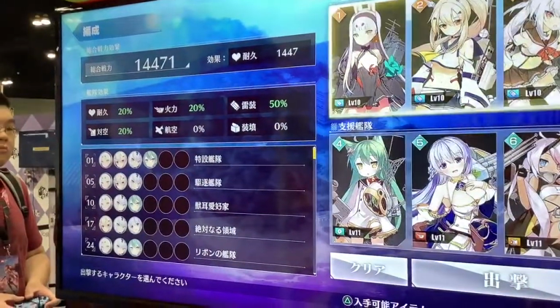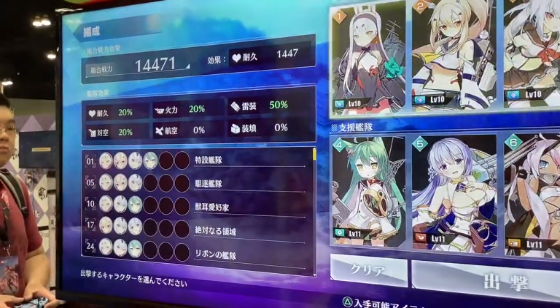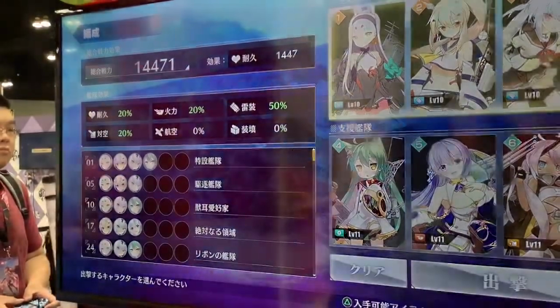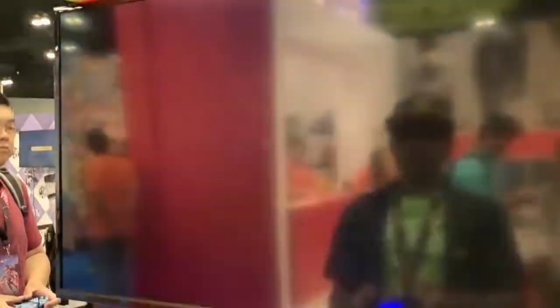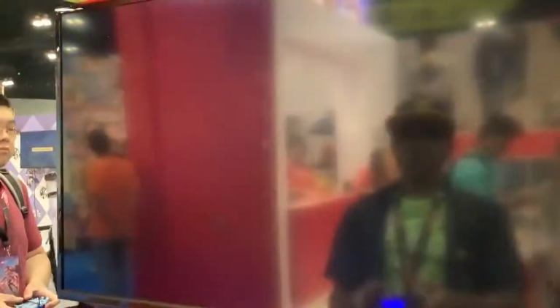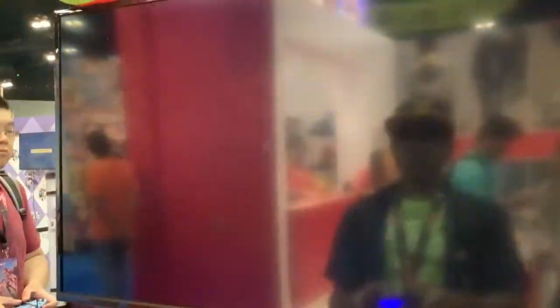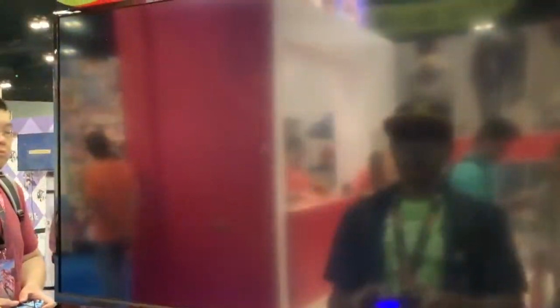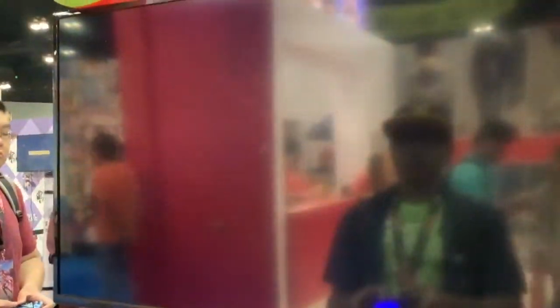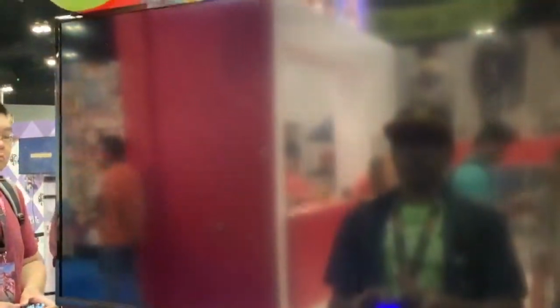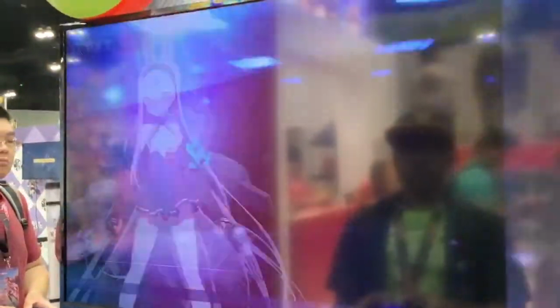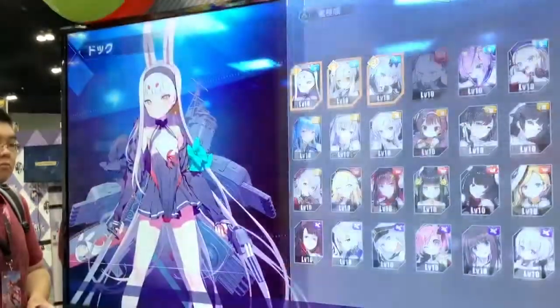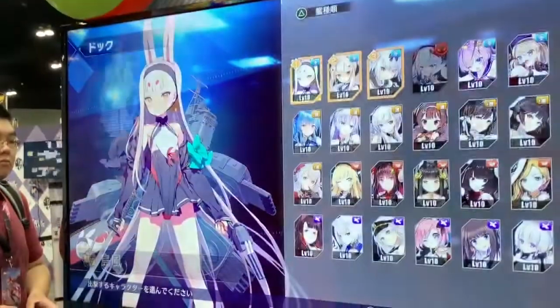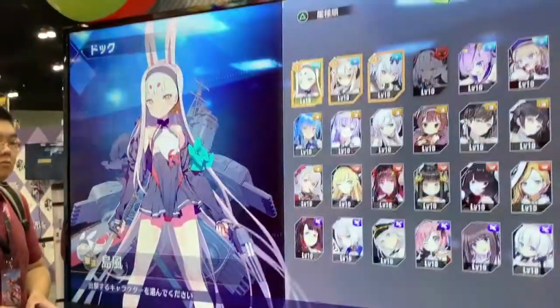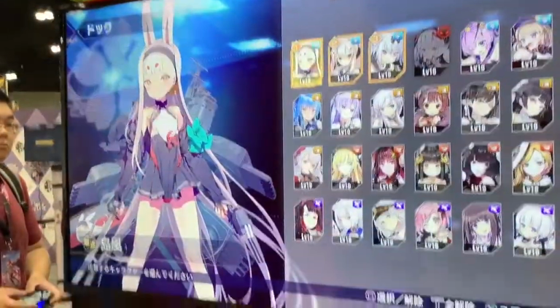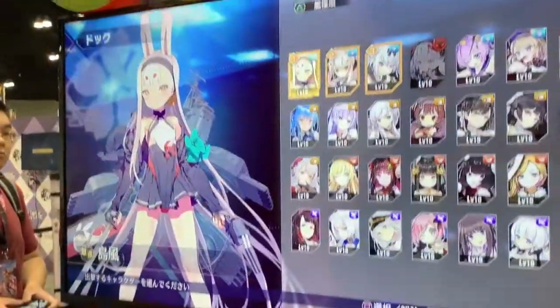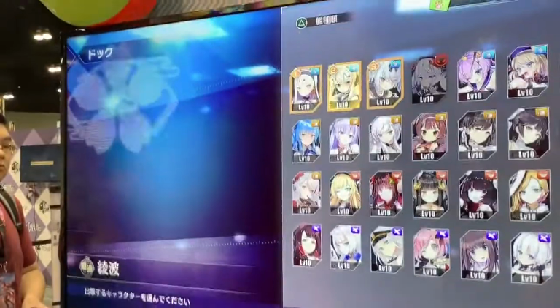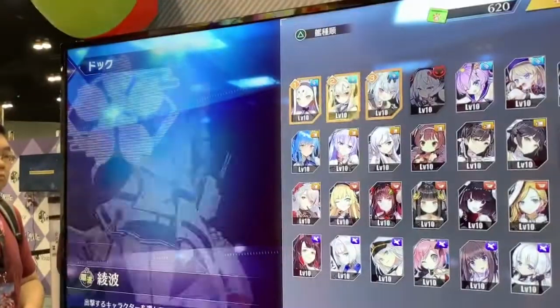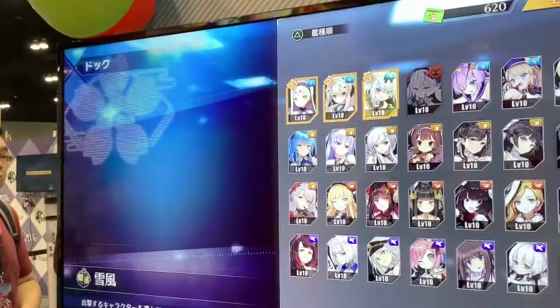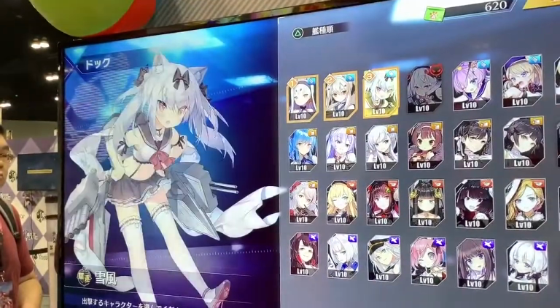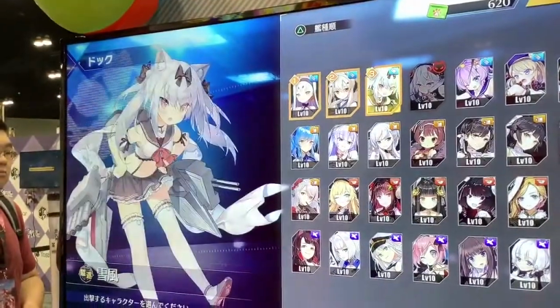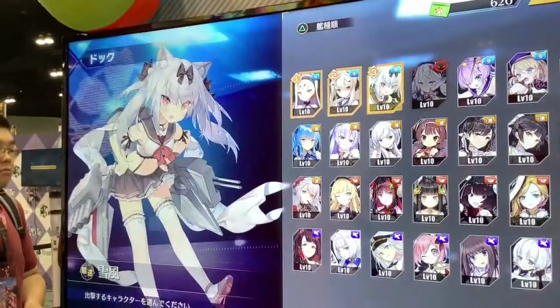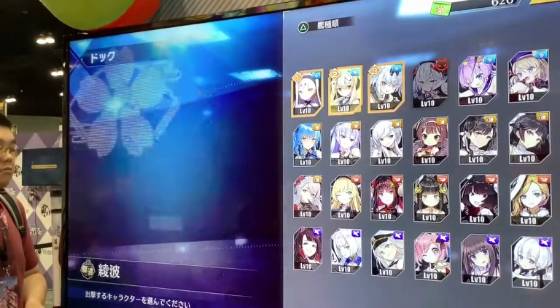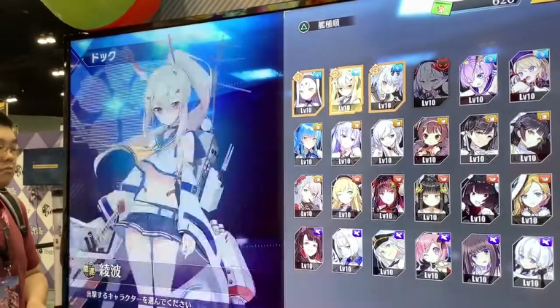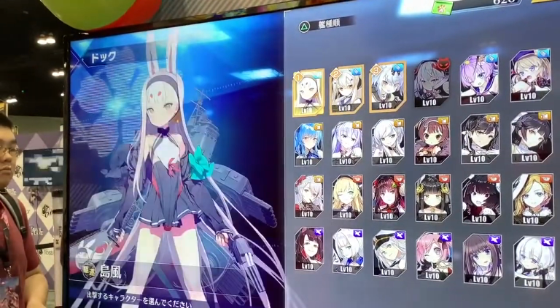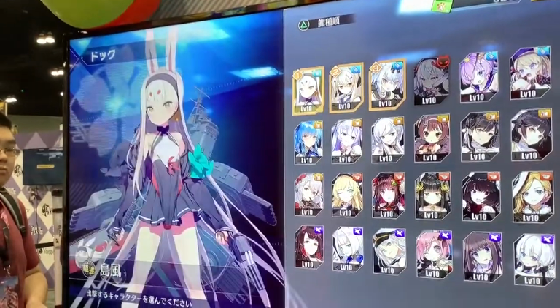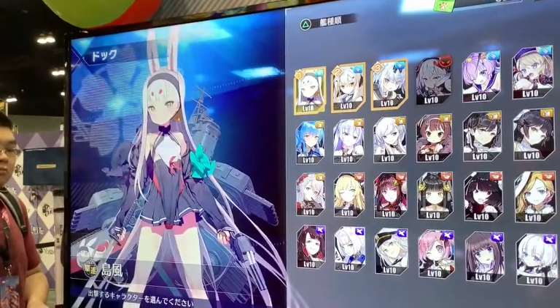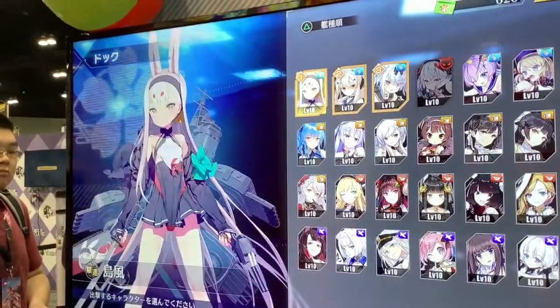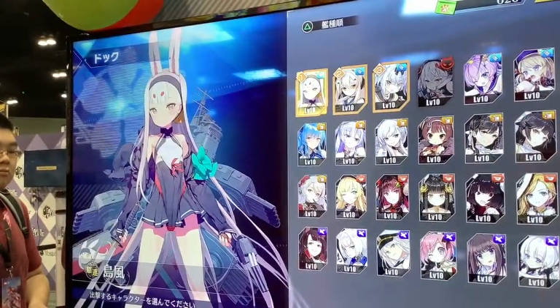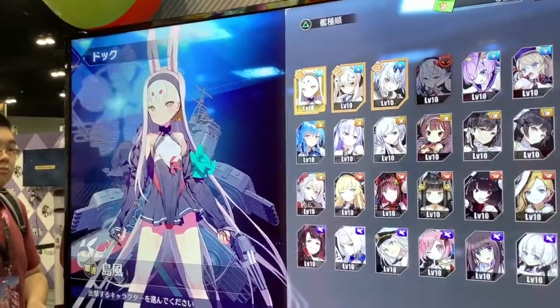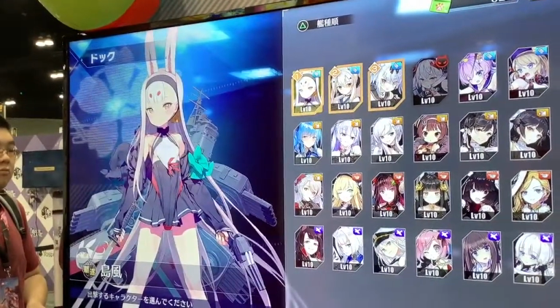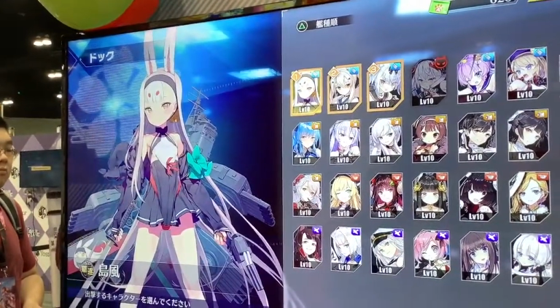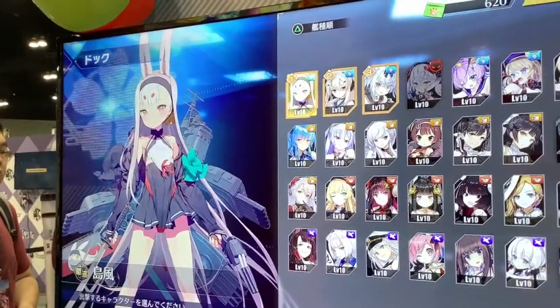The top three are gonna be the ones you're actually controlling in the fight. It's square to select and deselect the various characters.